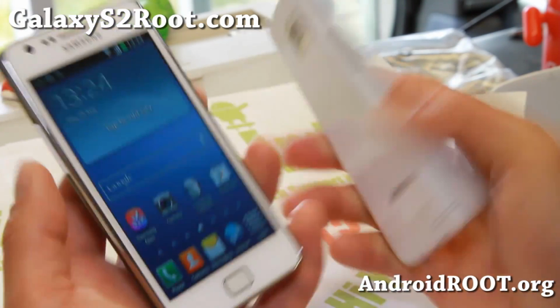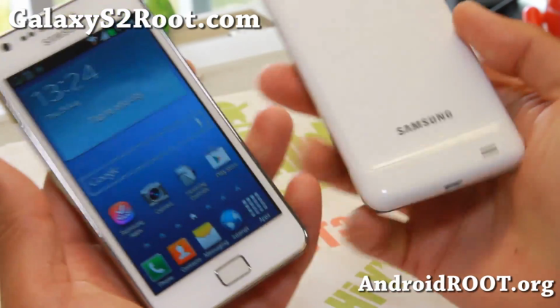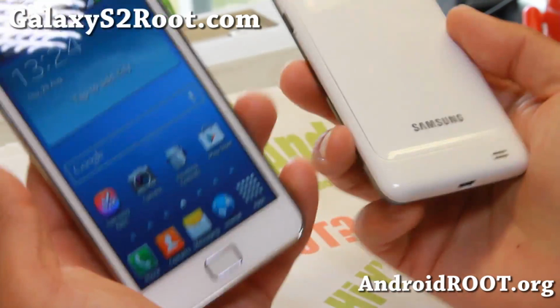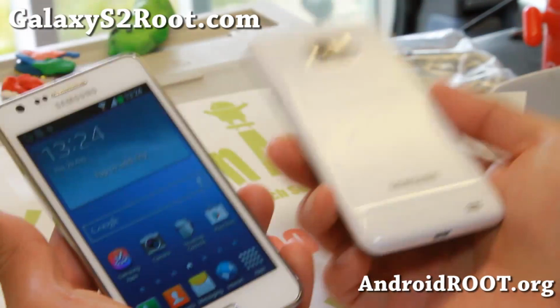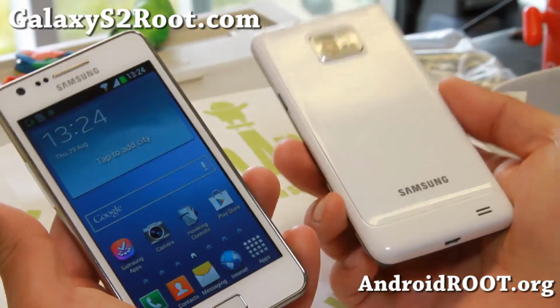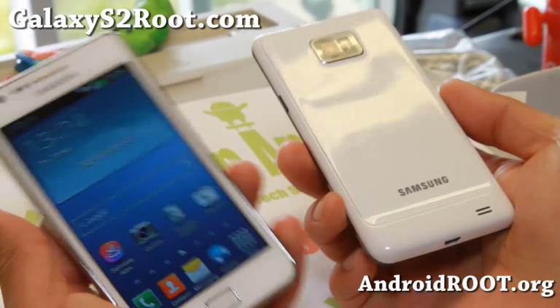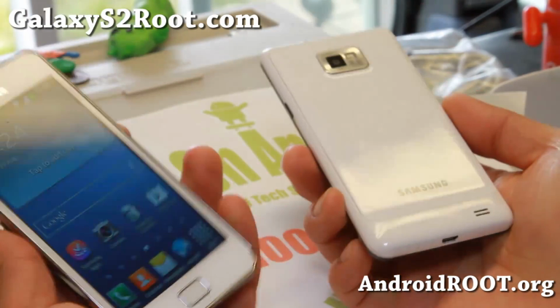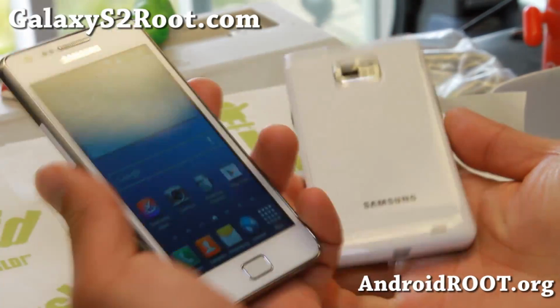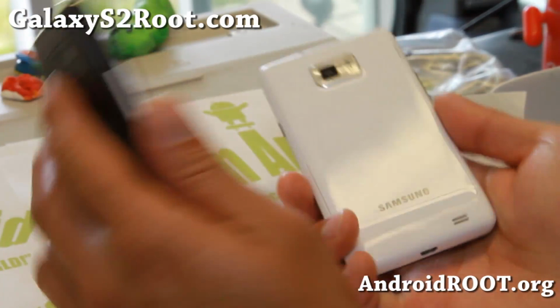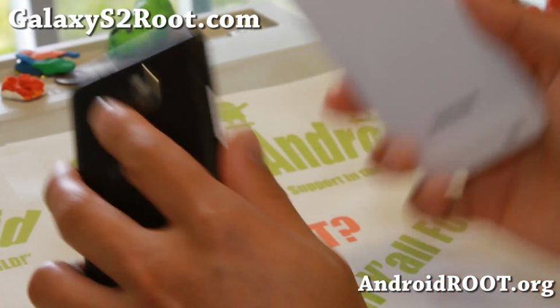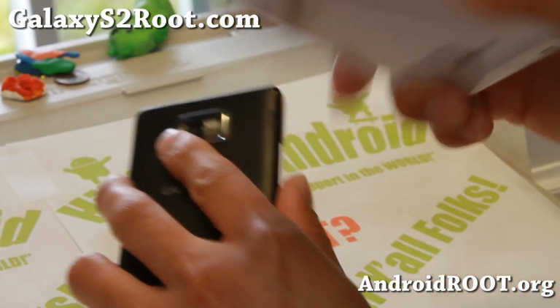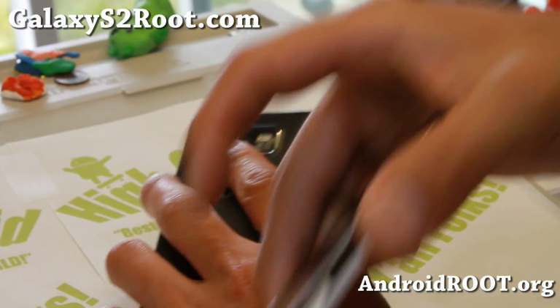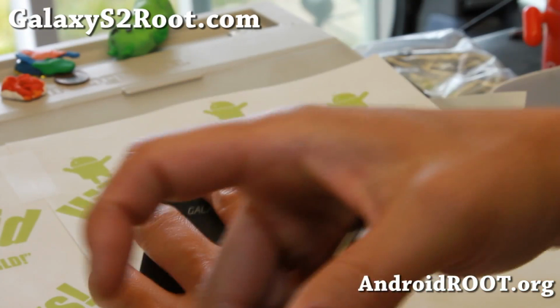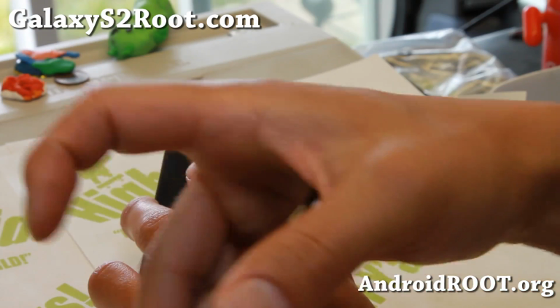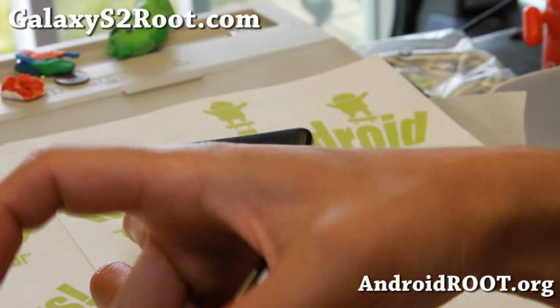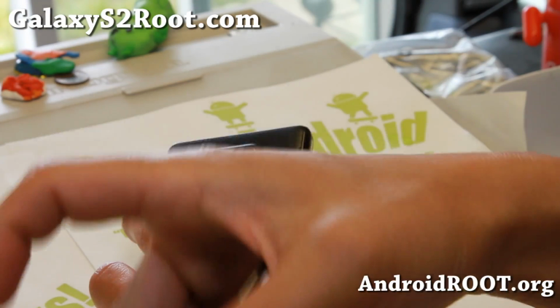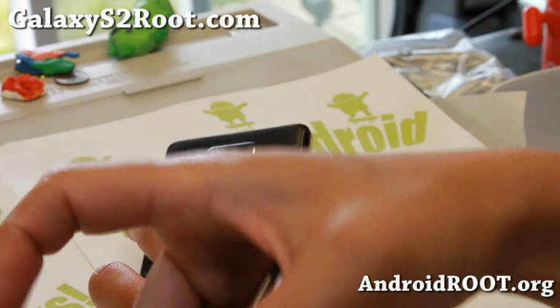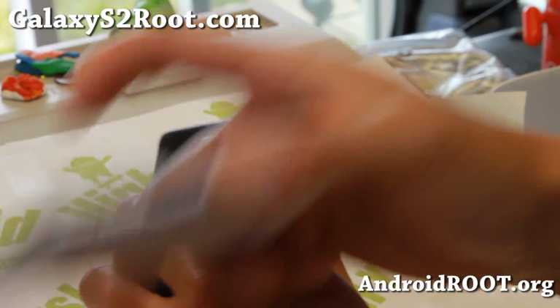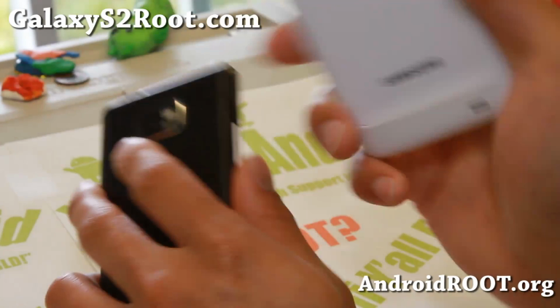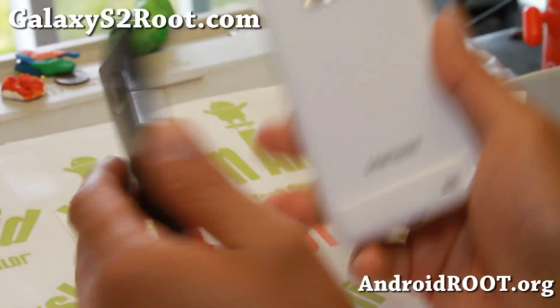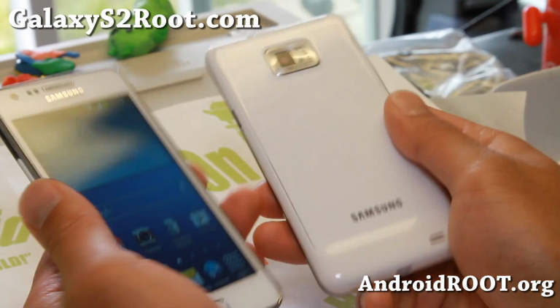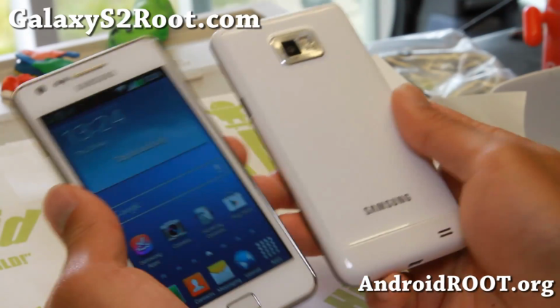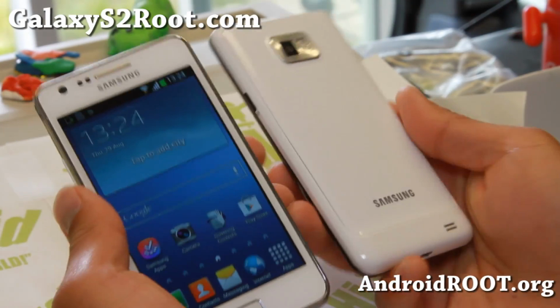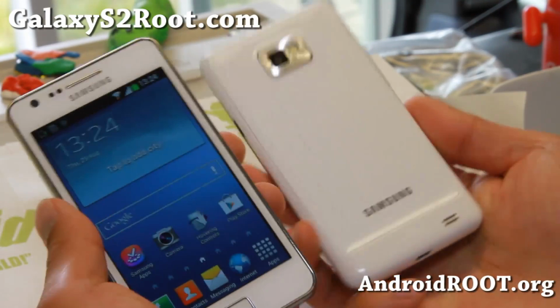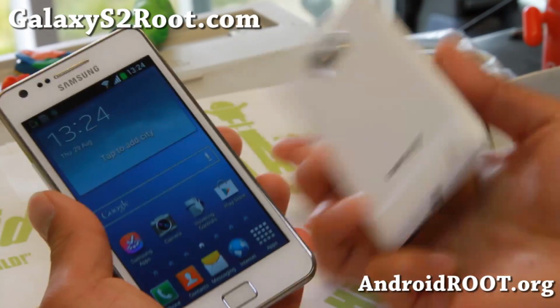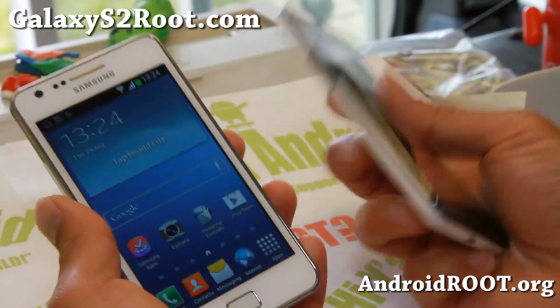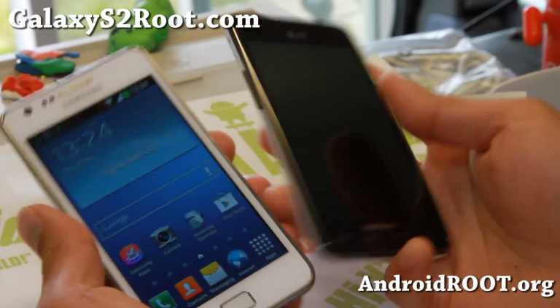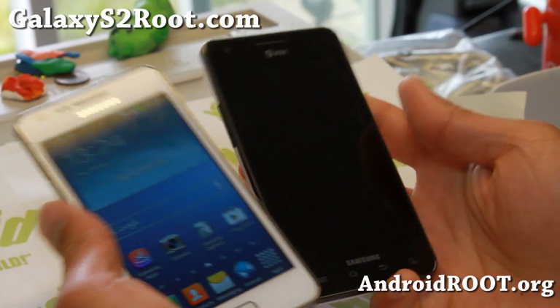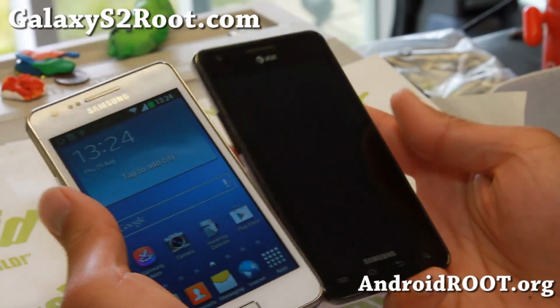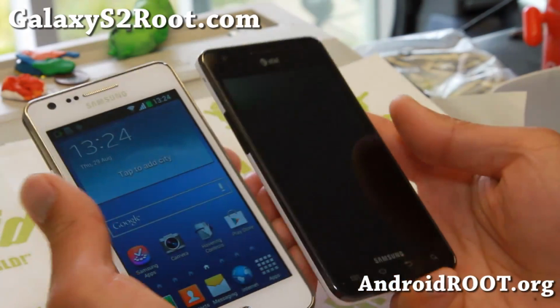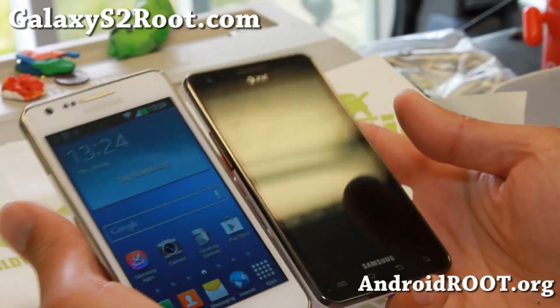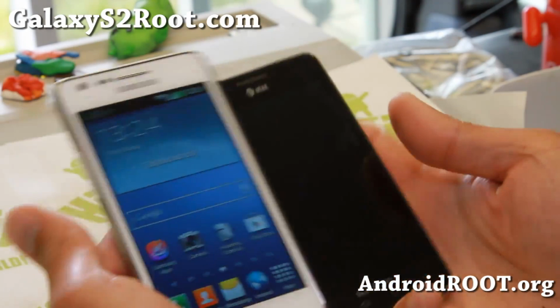Thanks guys for watching this video. As always, don't forget to hit that like button and the subscribe button down there, and I will see you guys soon.